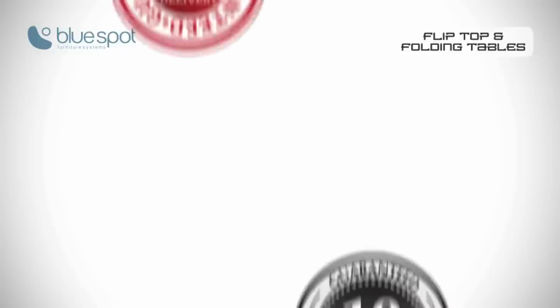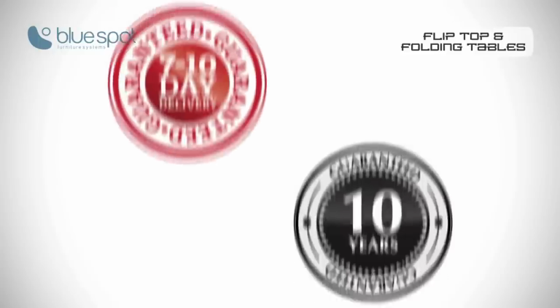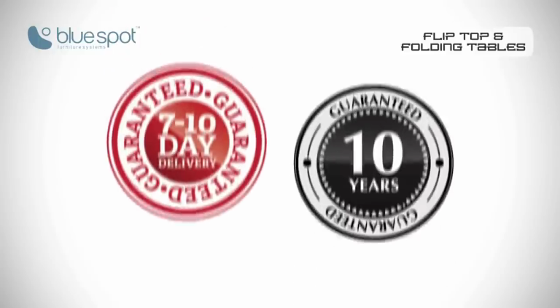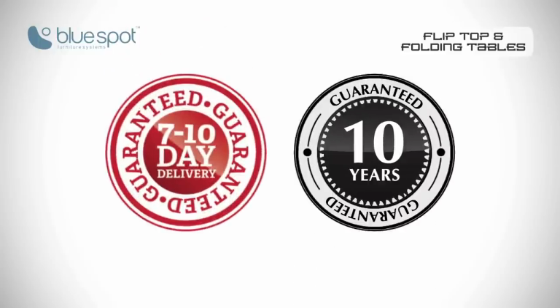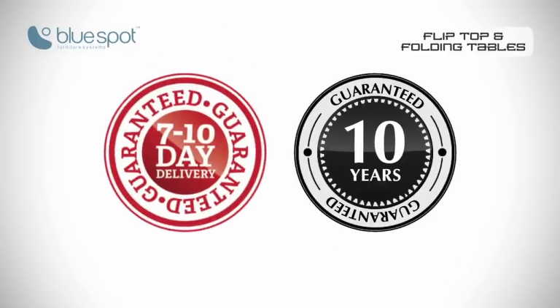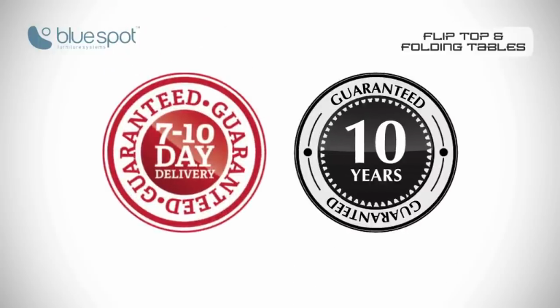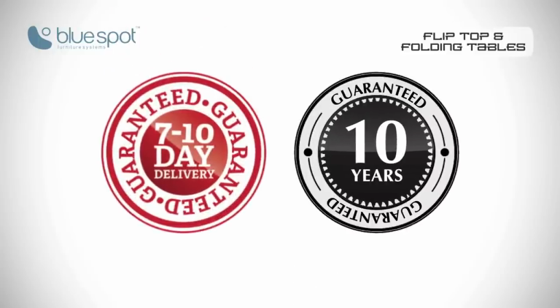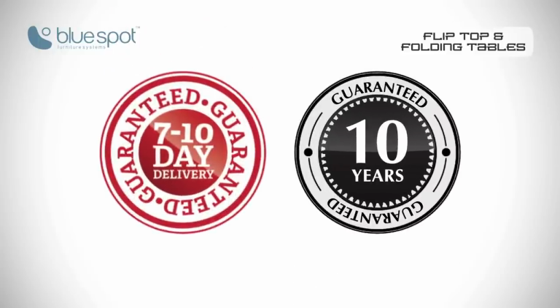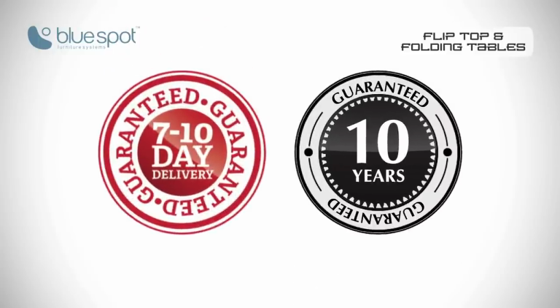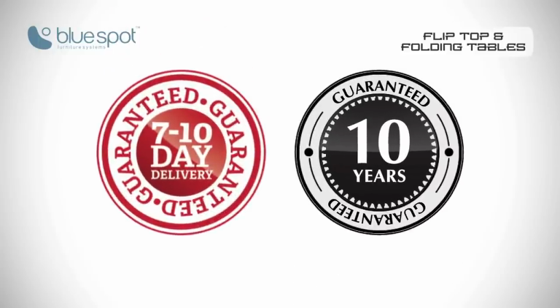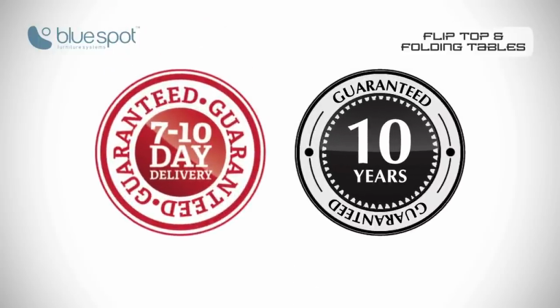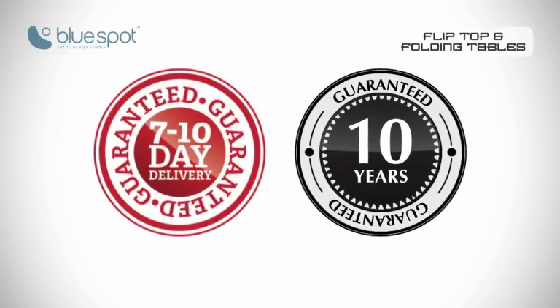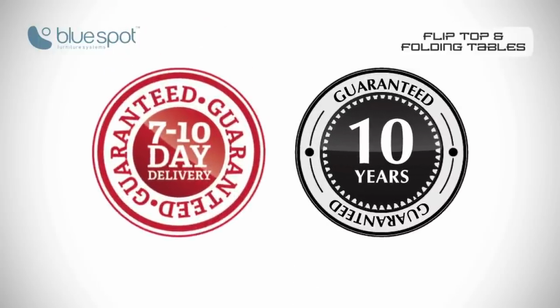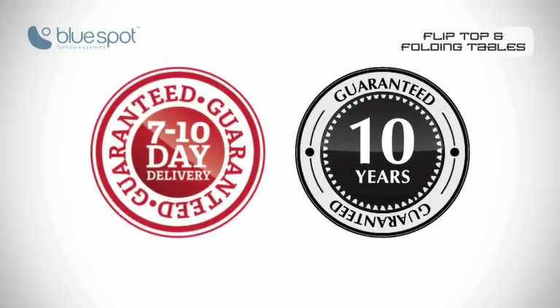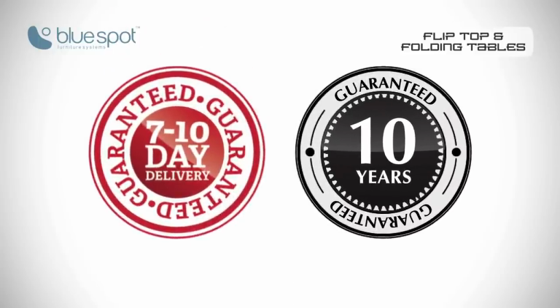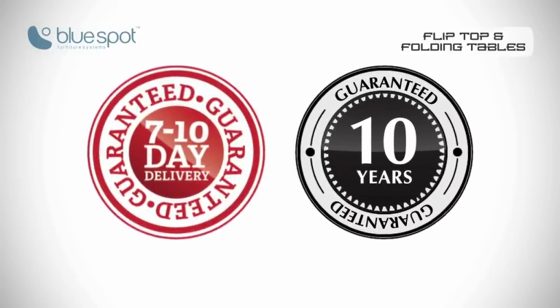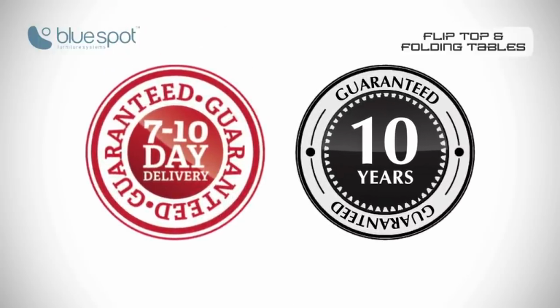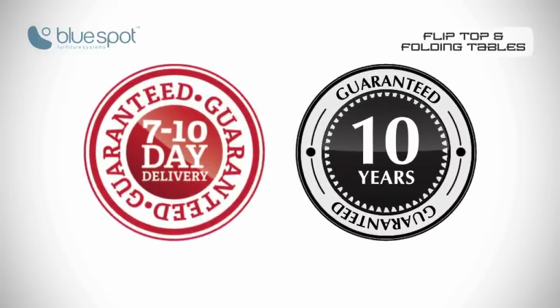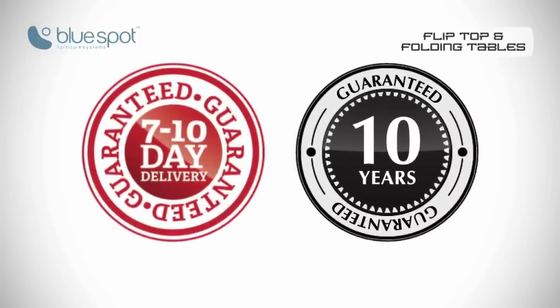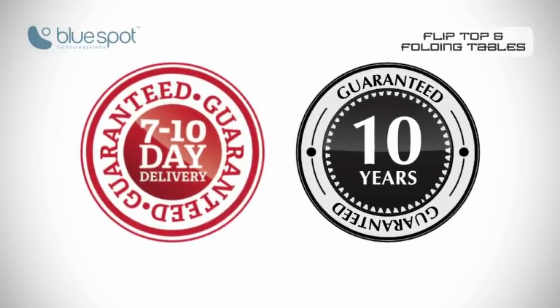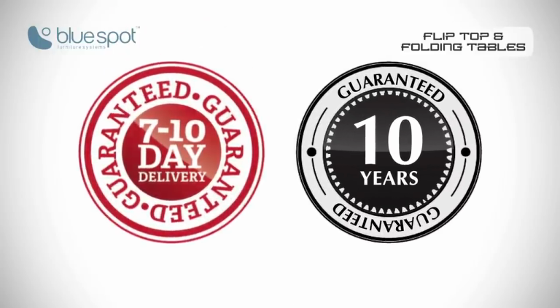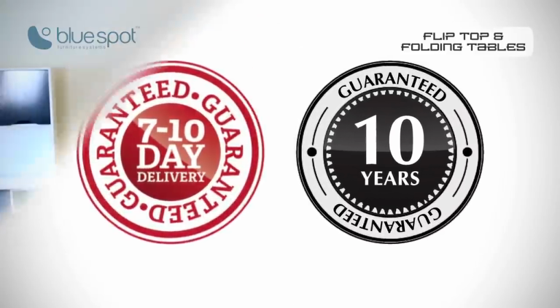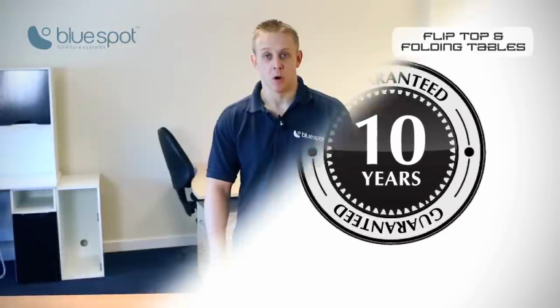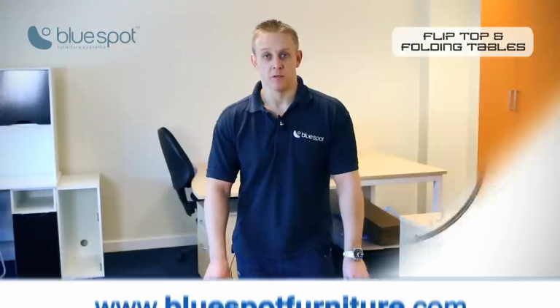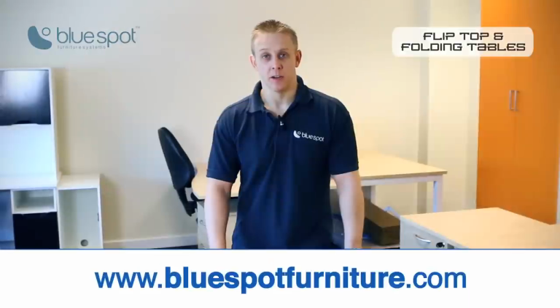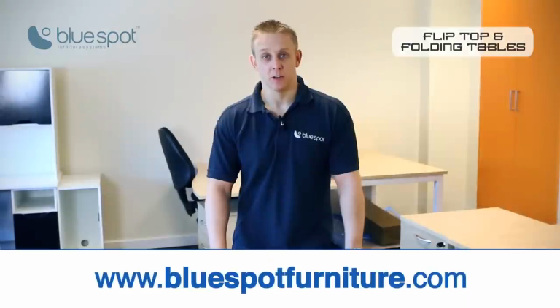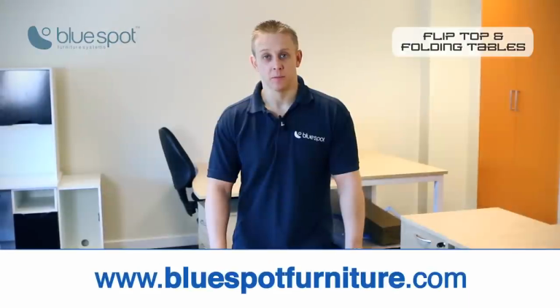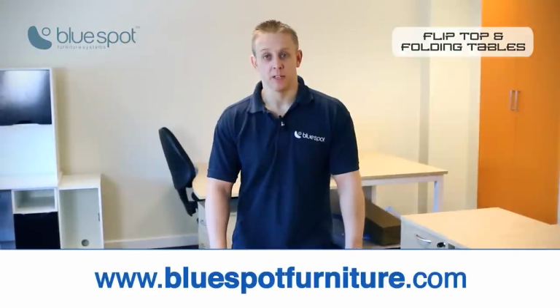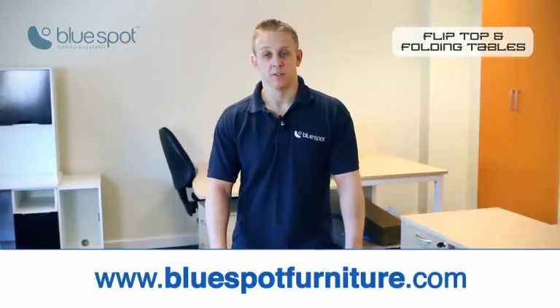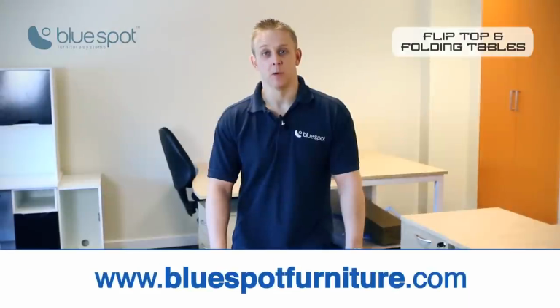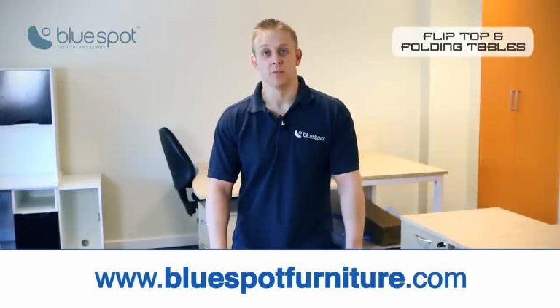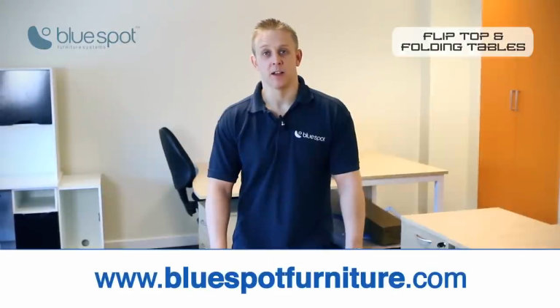They all come with a 10-year guarantee and are on a 7 to 10 day lead time. For any more information, please visit the website.